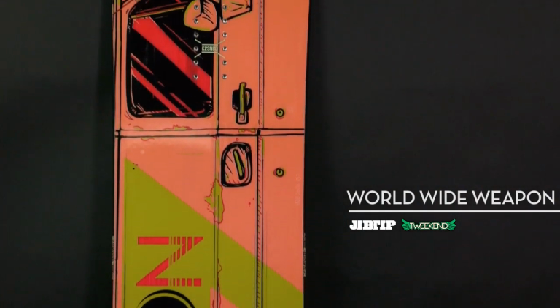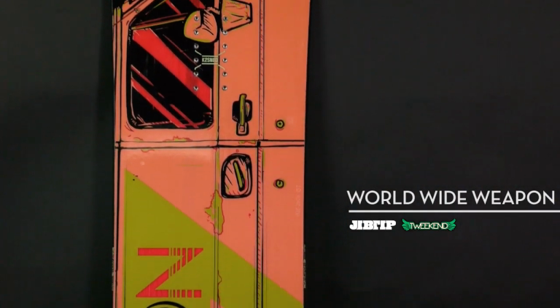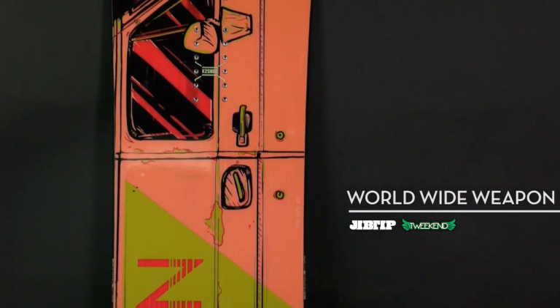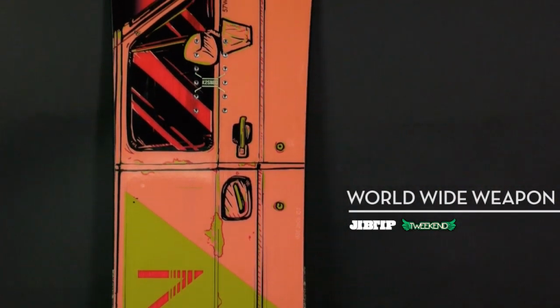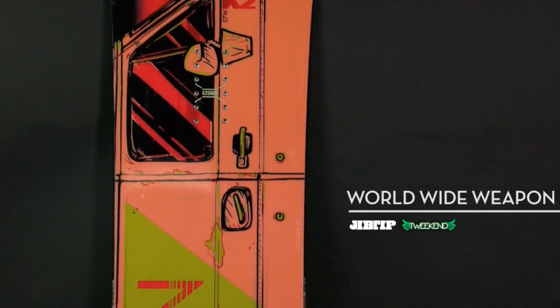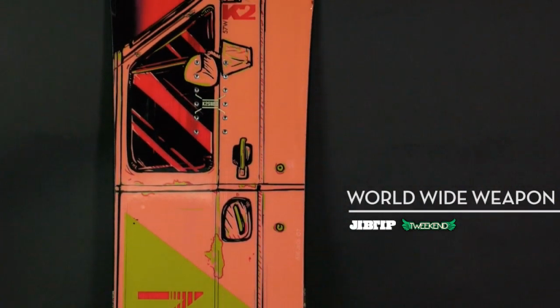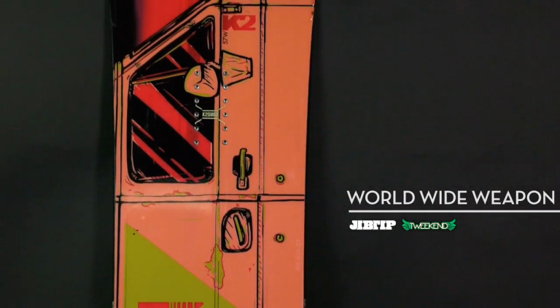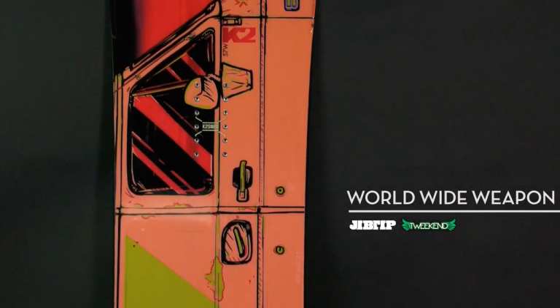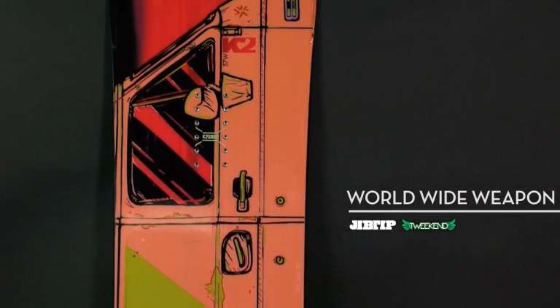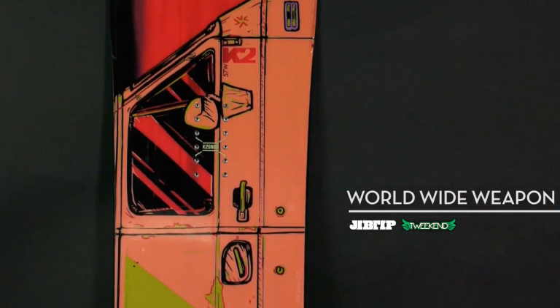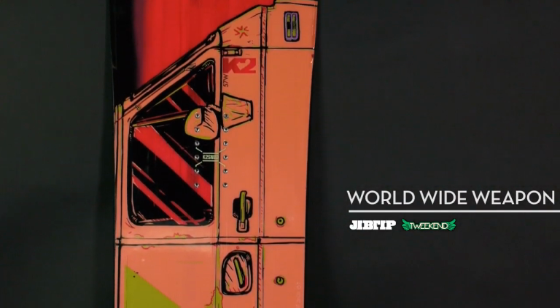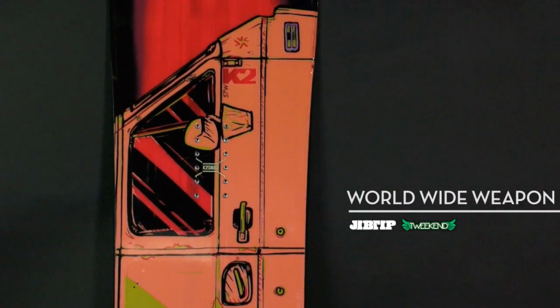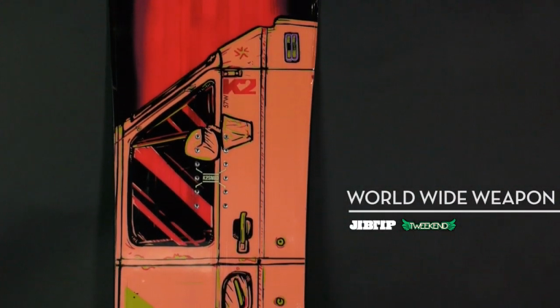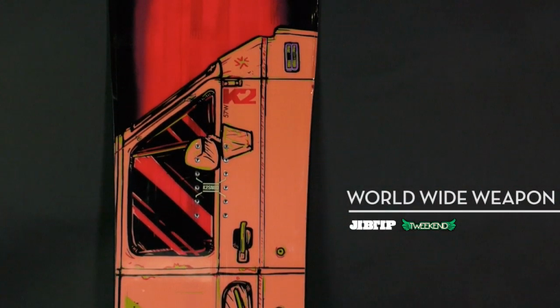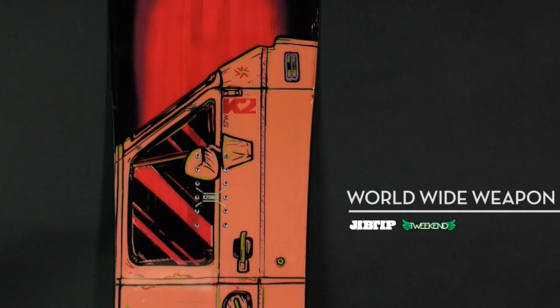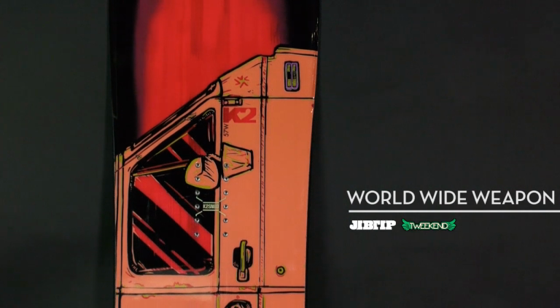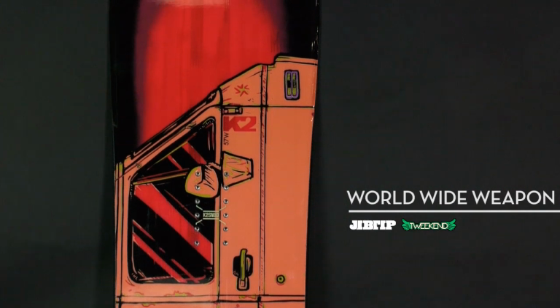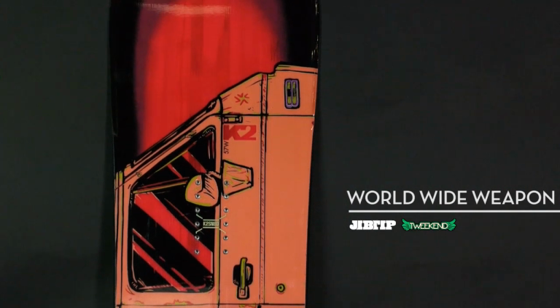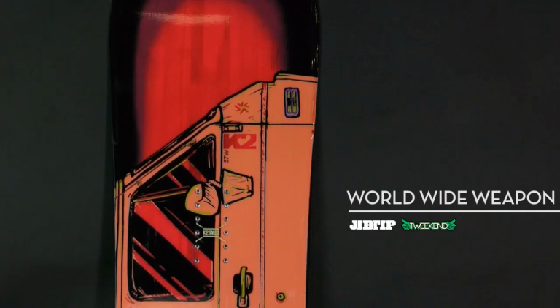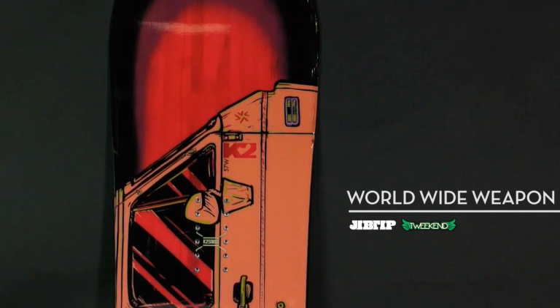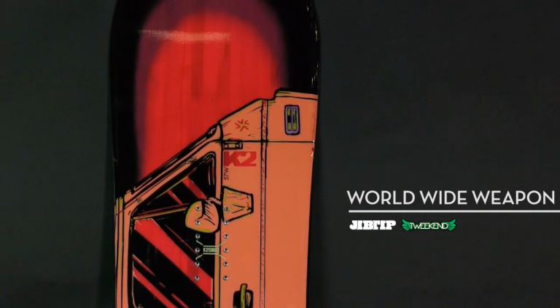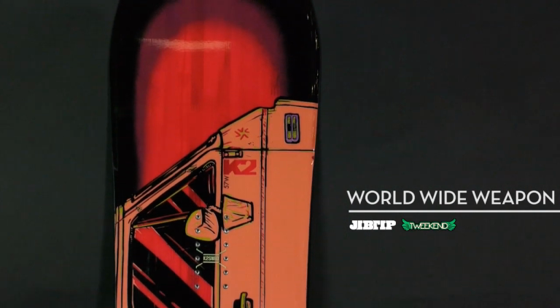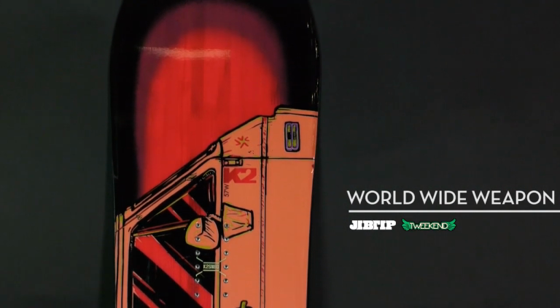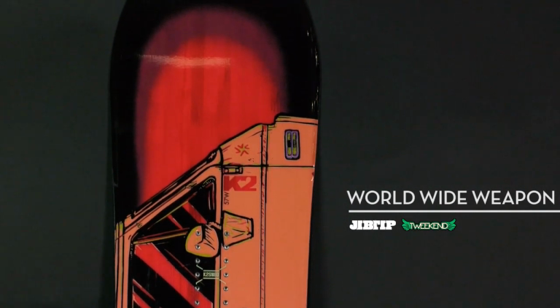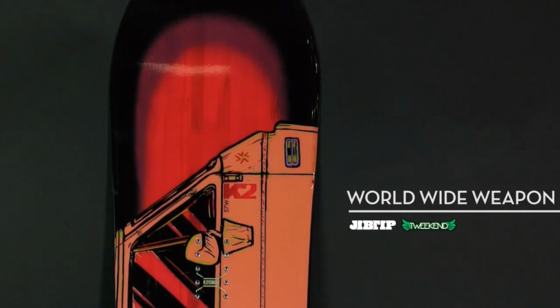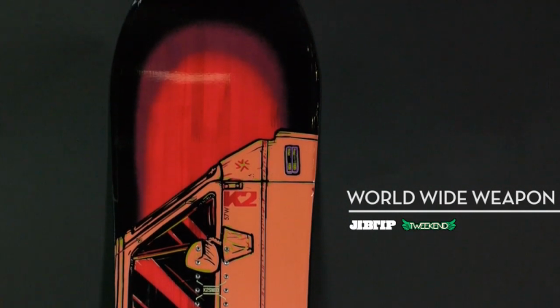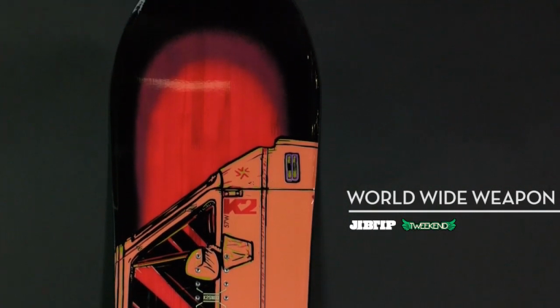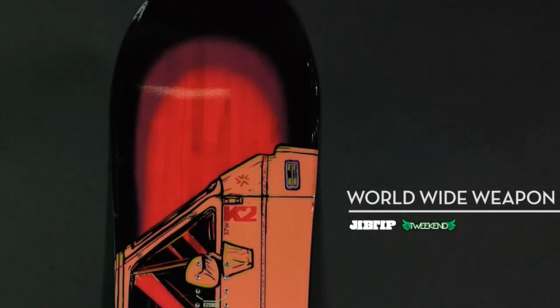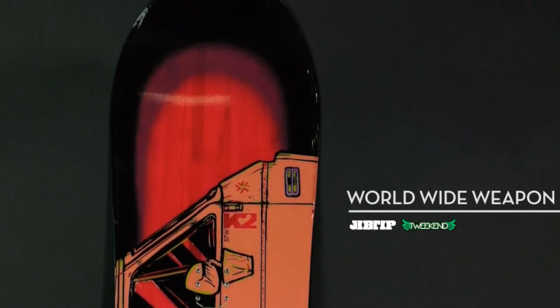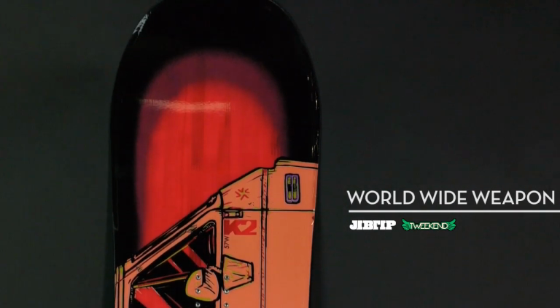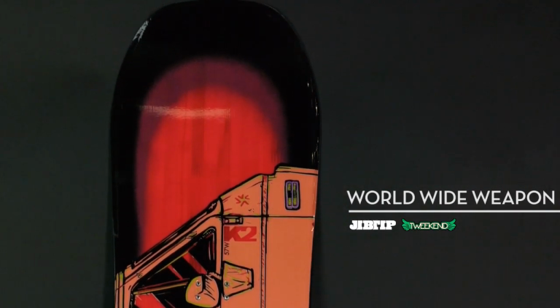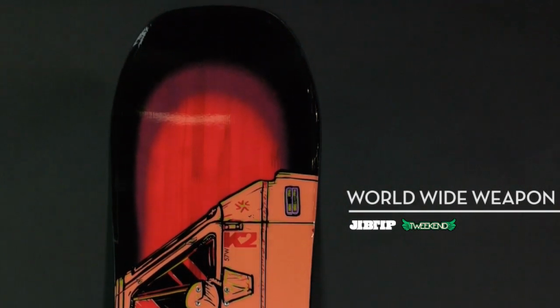It's a good street board, especially if that's what you're focusing on — it's perfect for something like that.